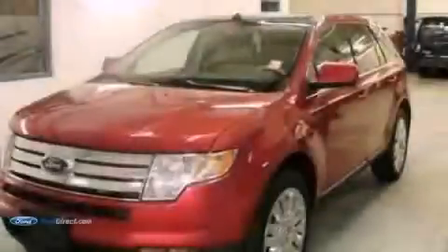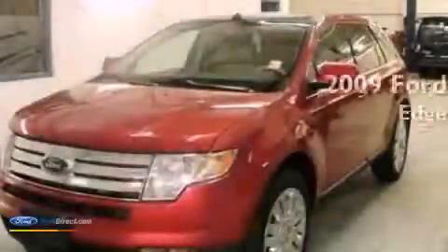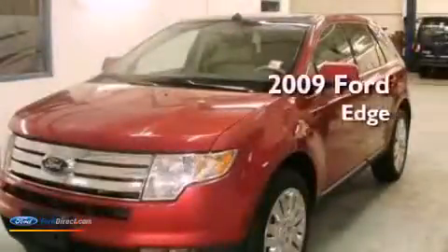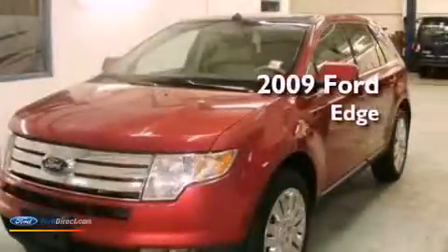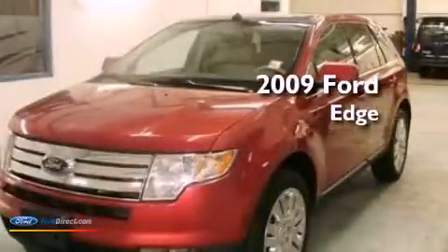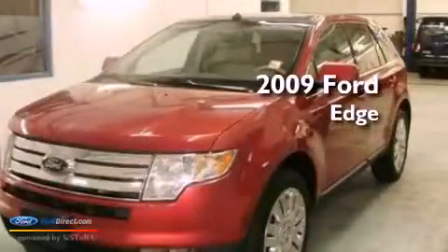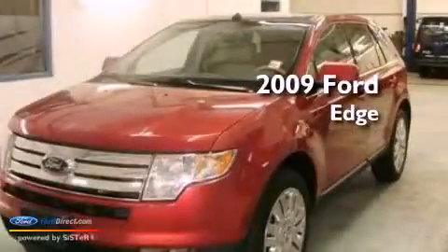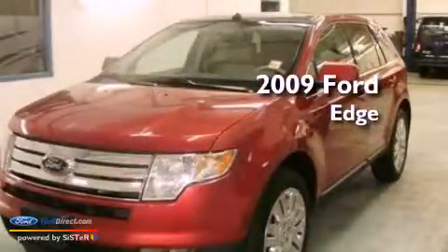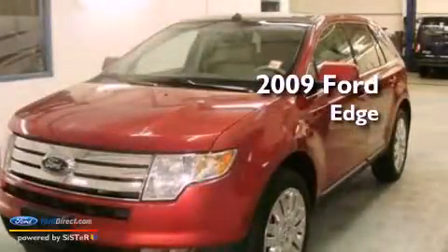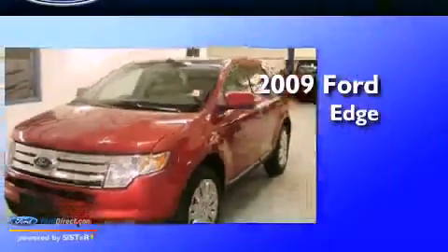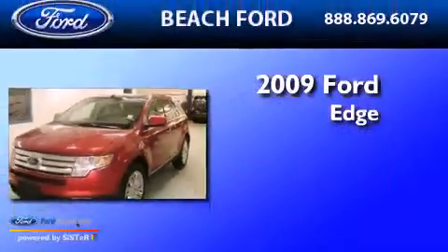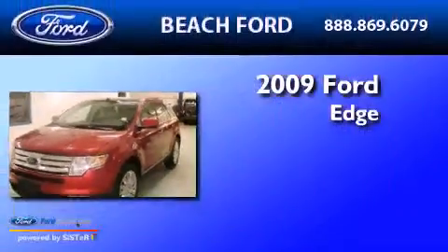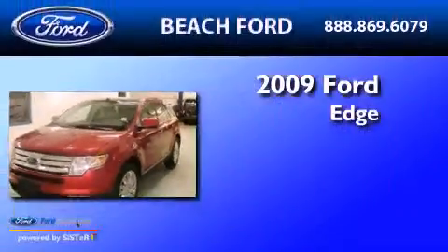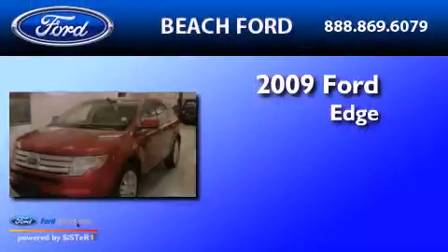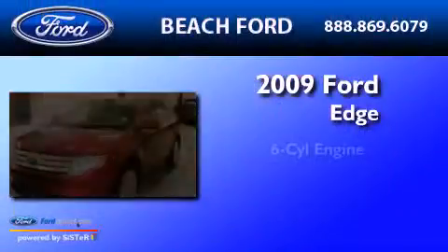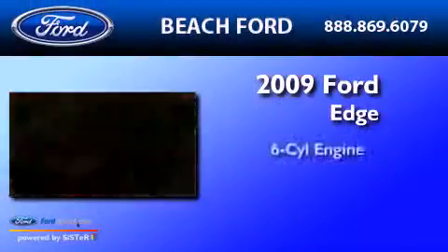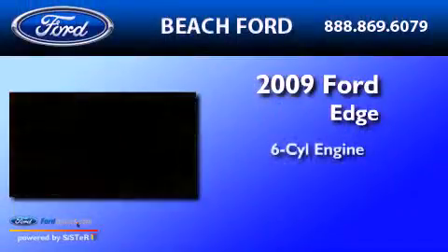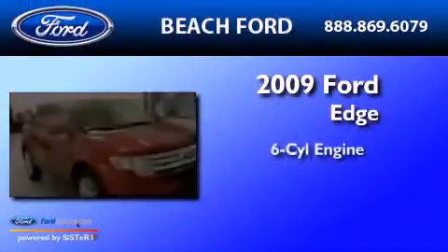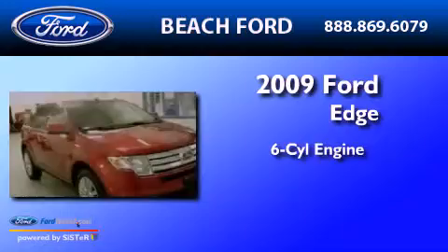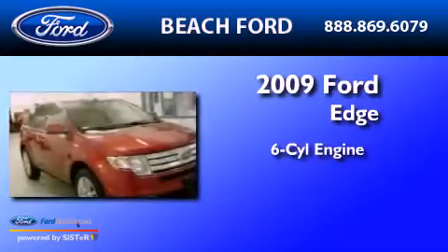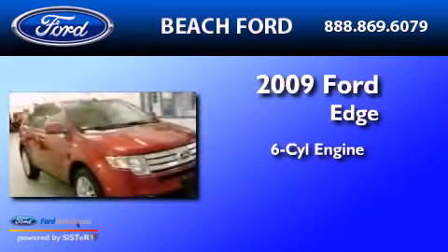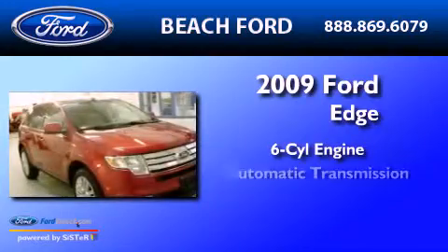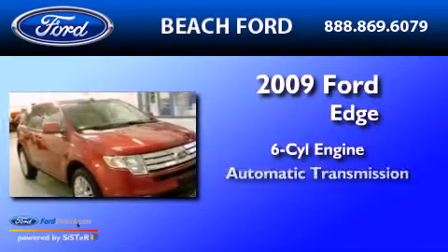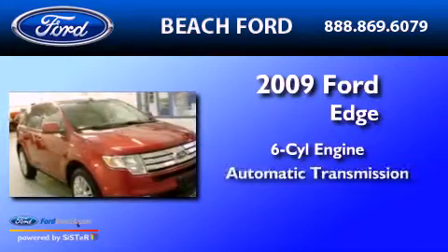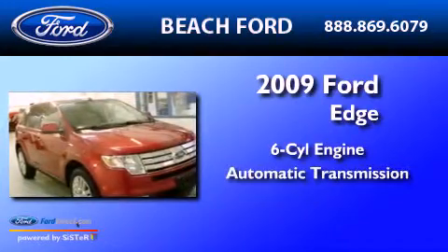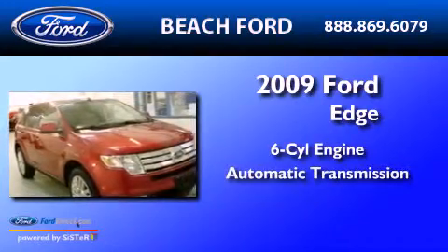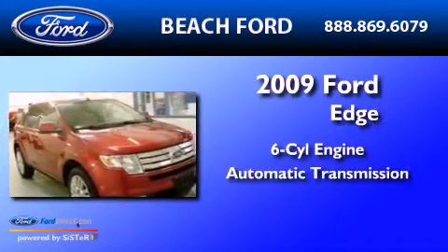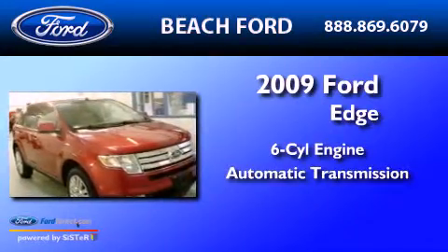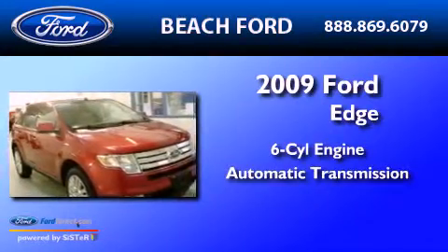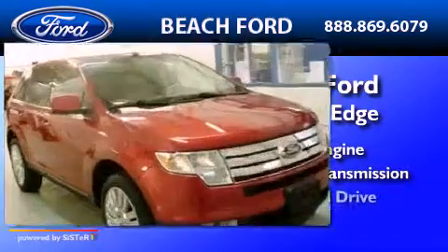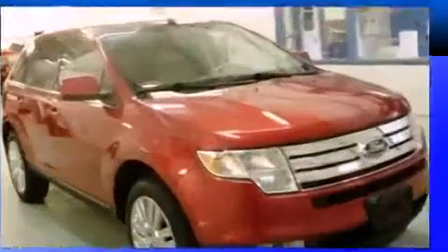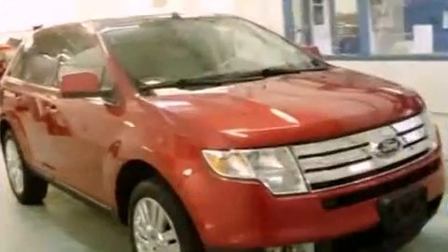This is a 2009 Ford Edge. It has a six-cylinder engine, an automatic transmission, and all-wheel drive.